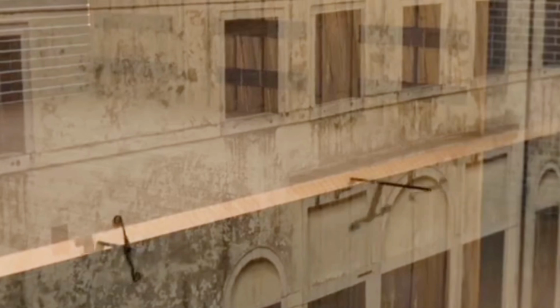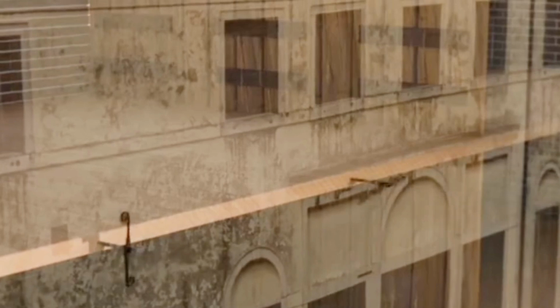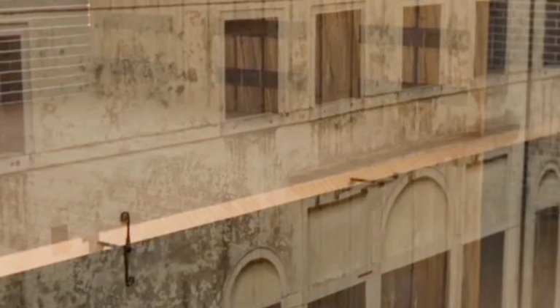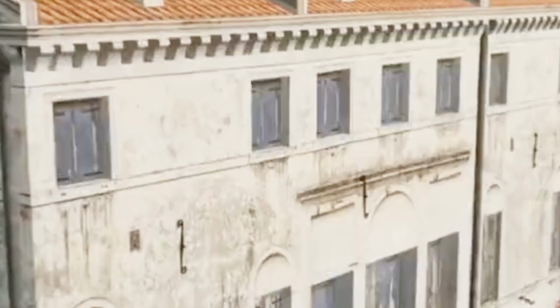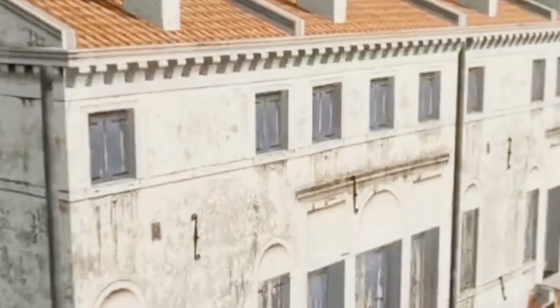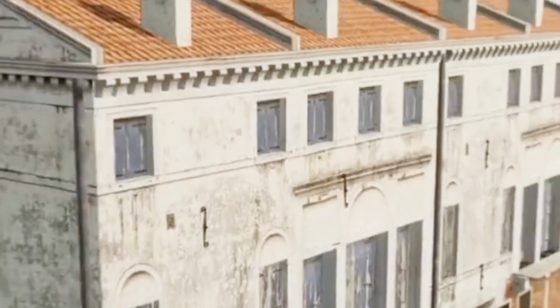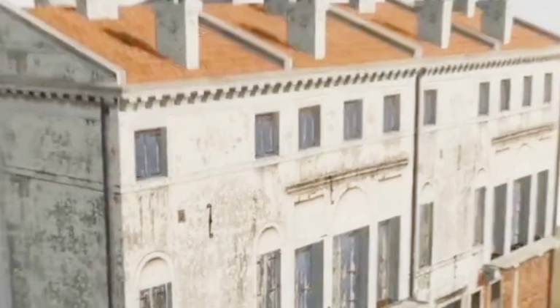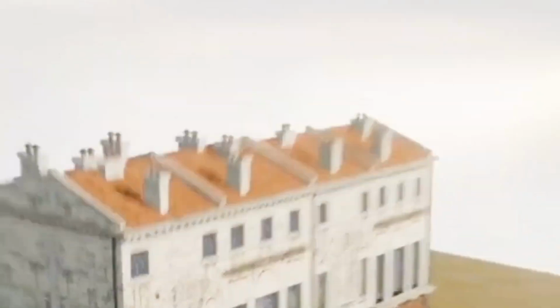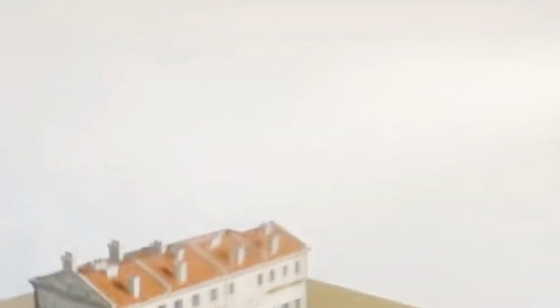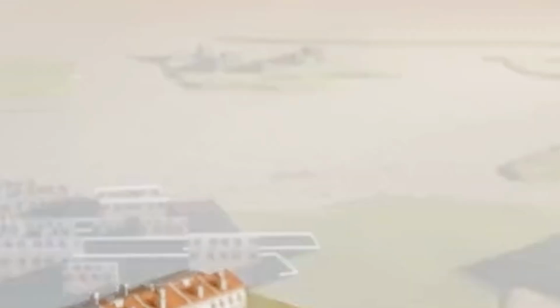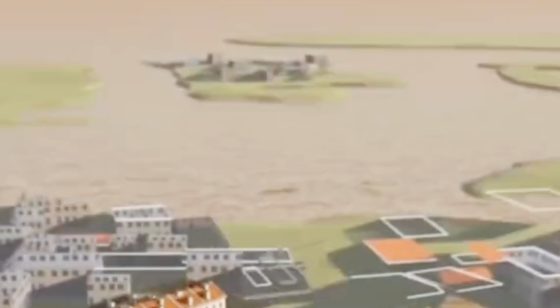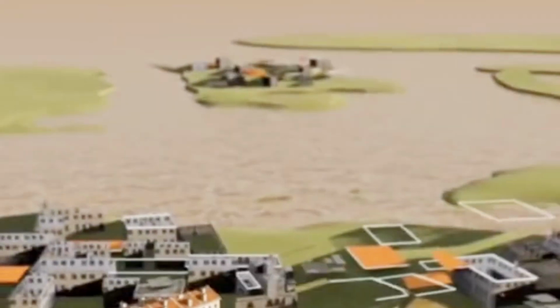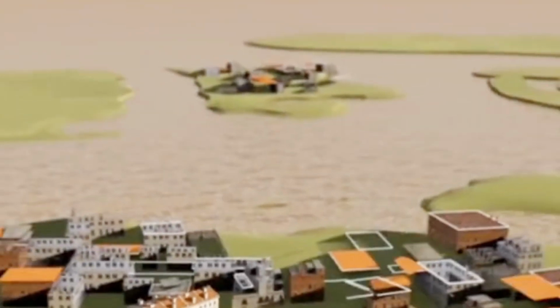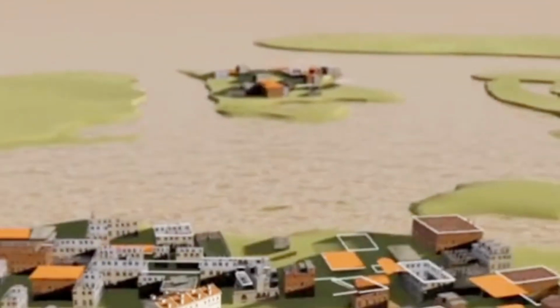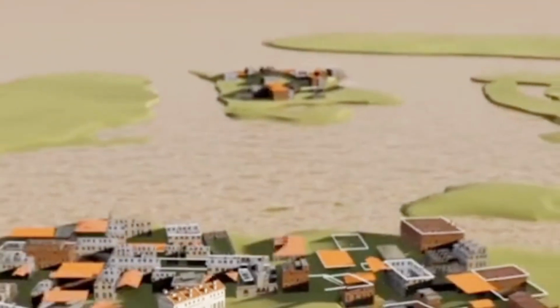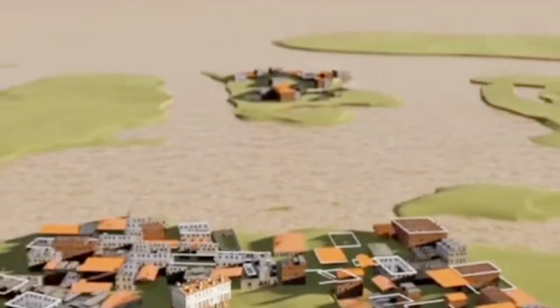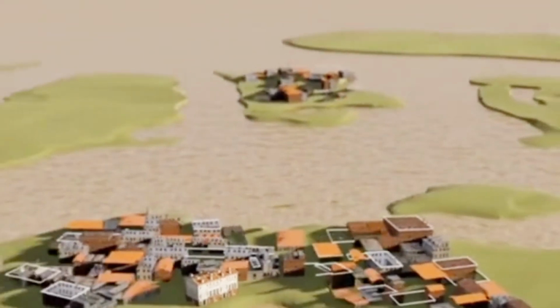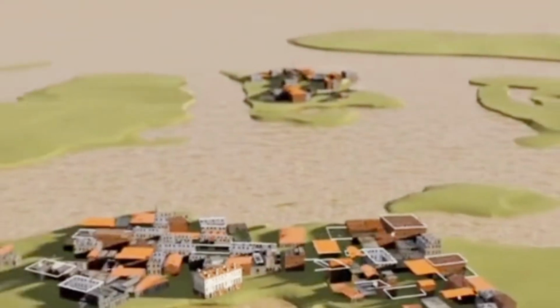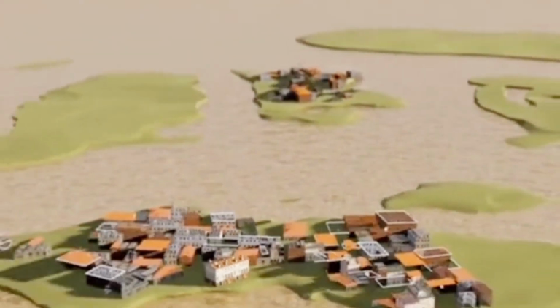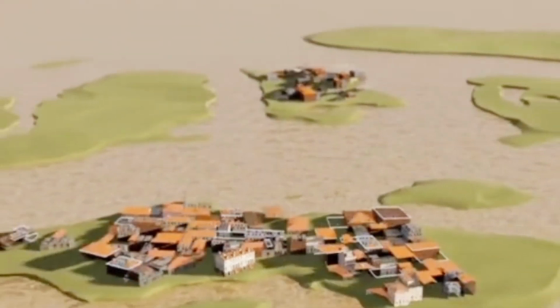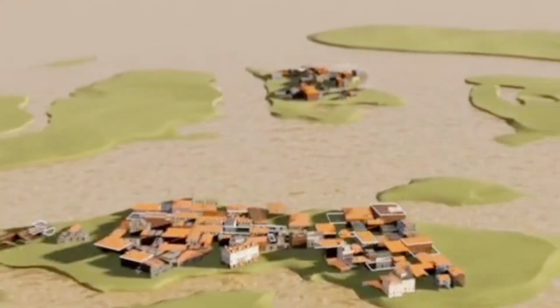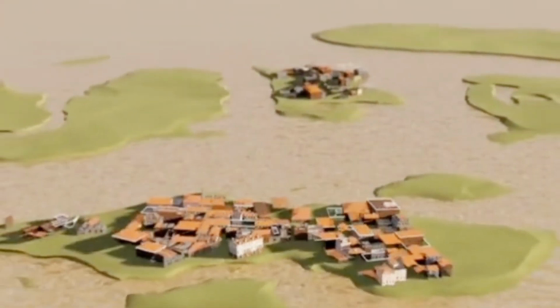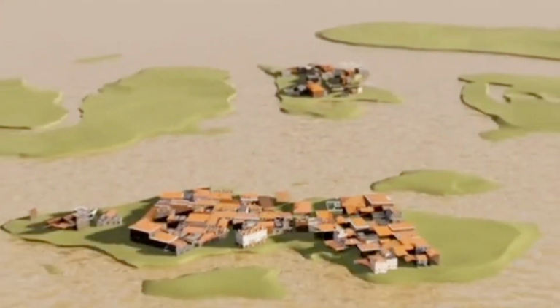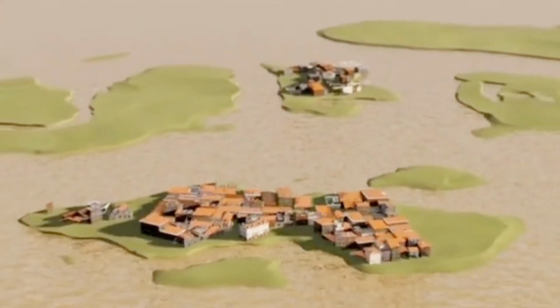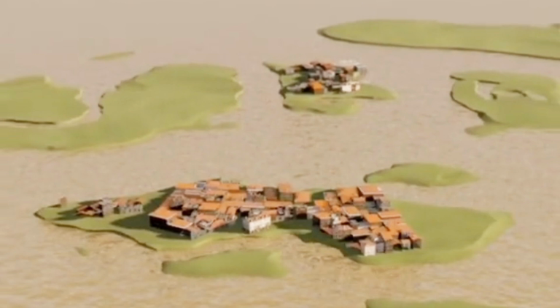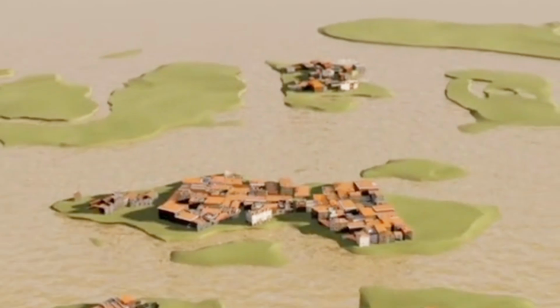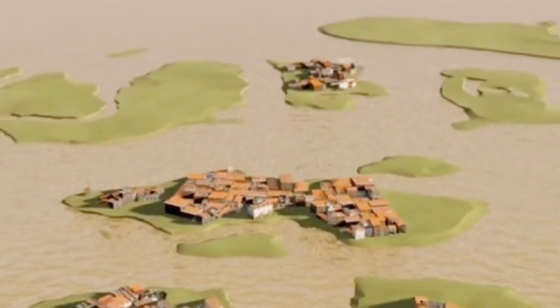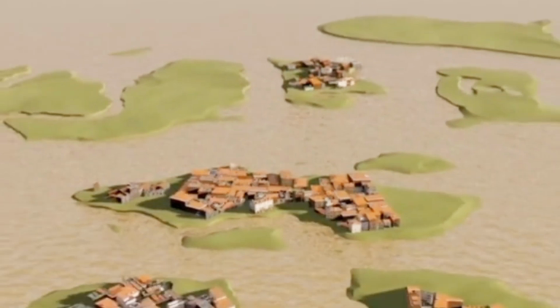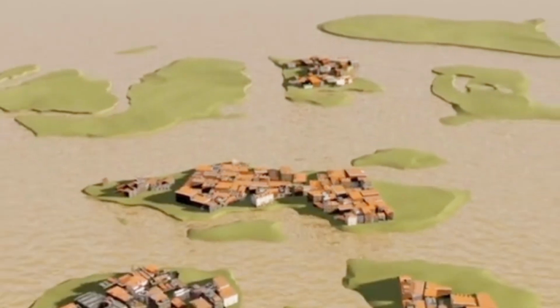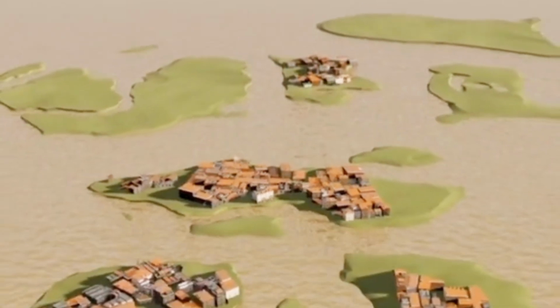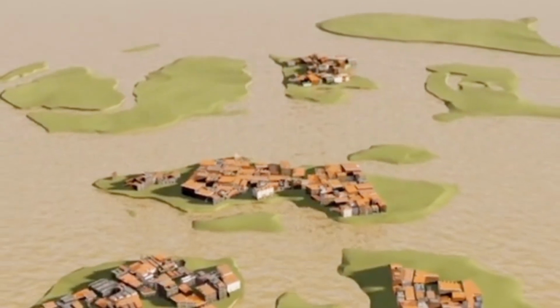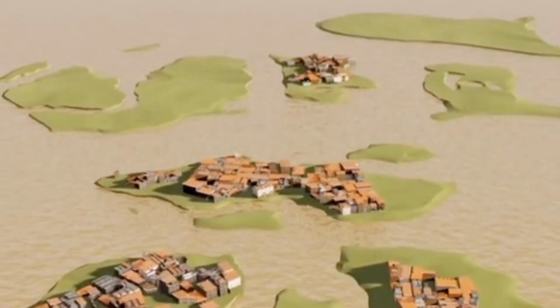Once the first house was built, more followed. And thus, Venice slowly took shape.